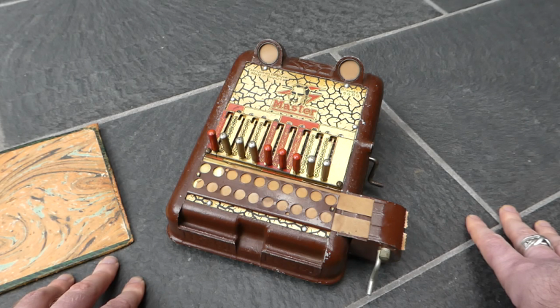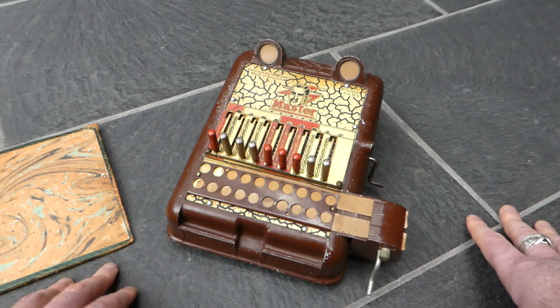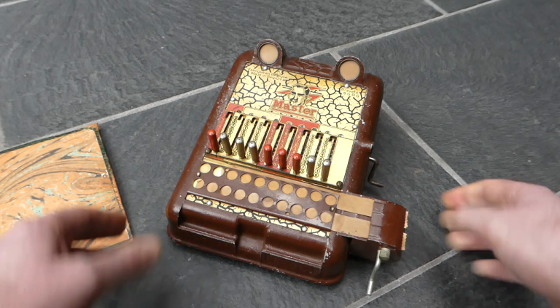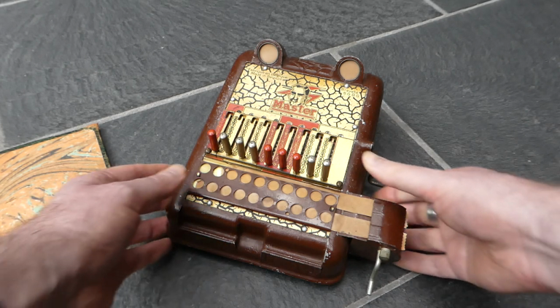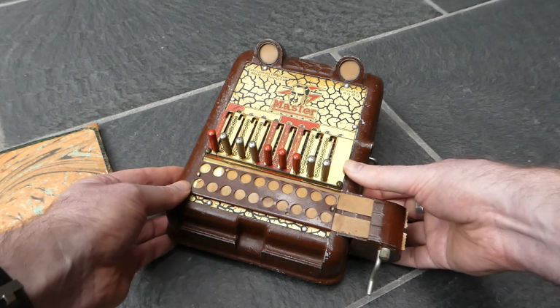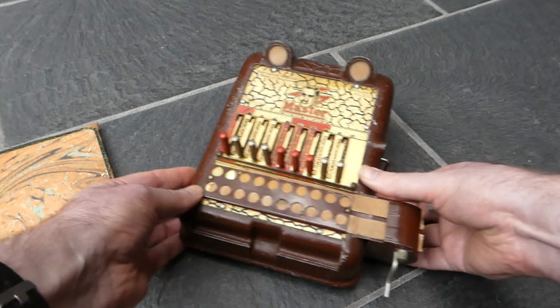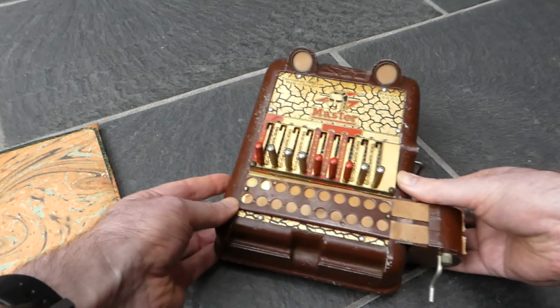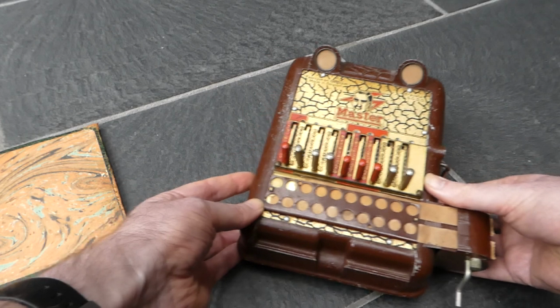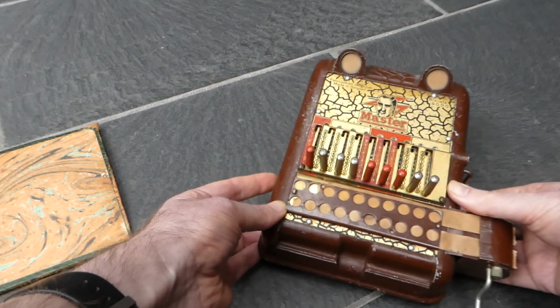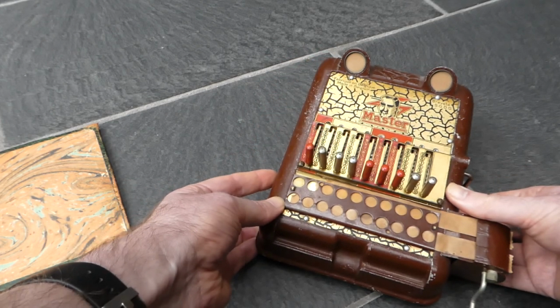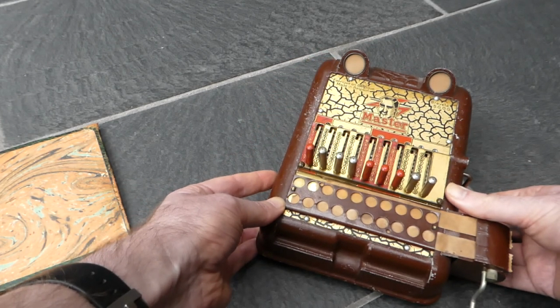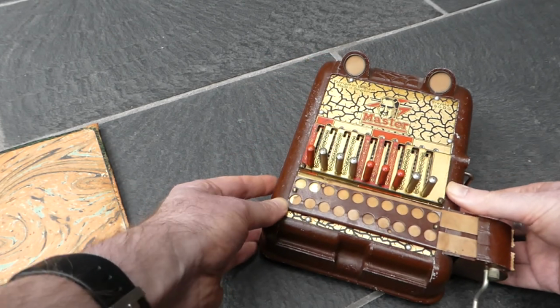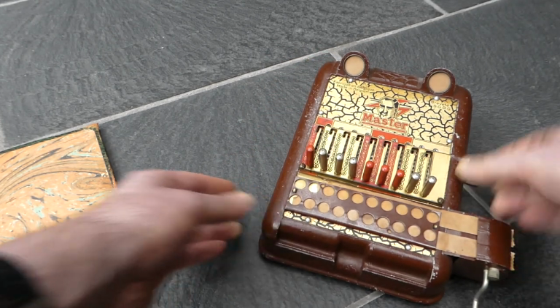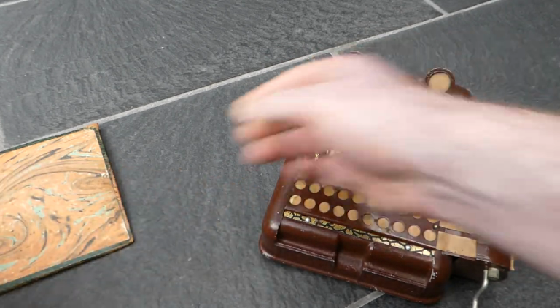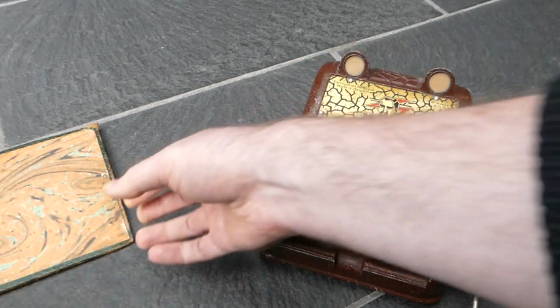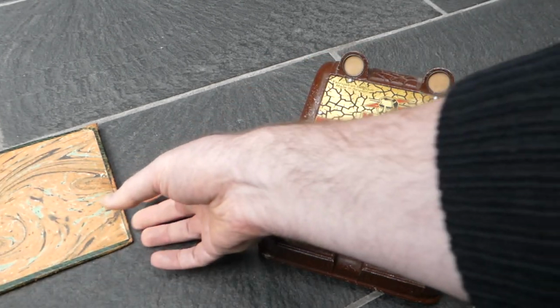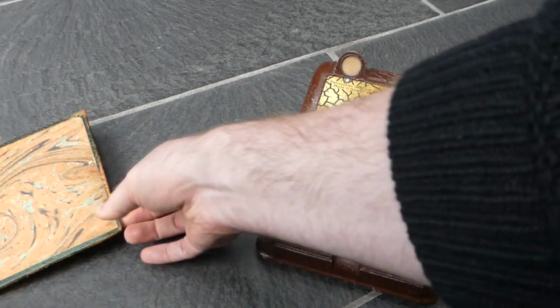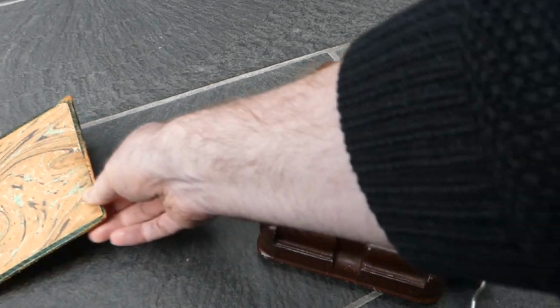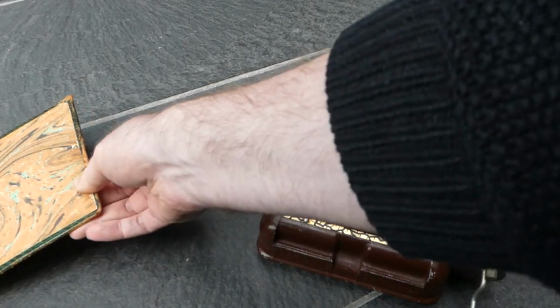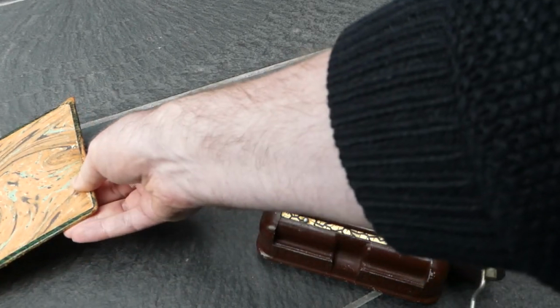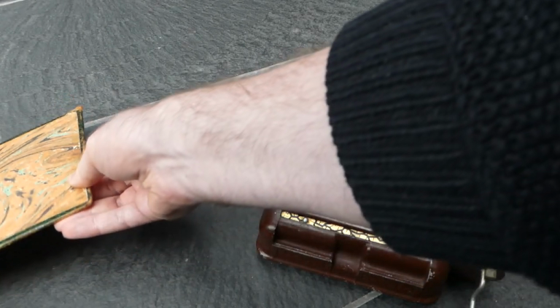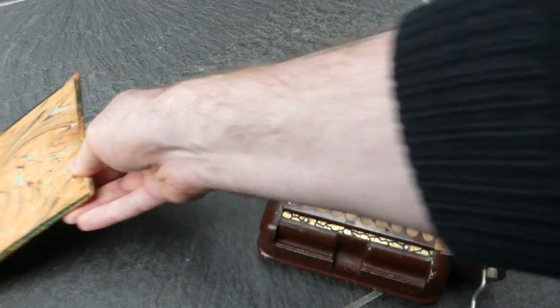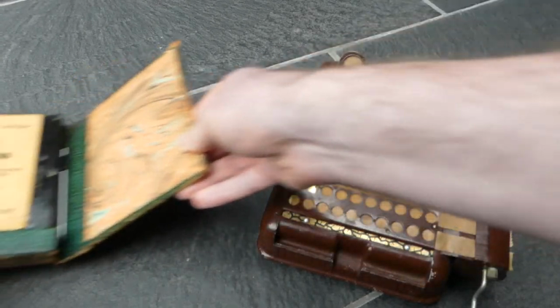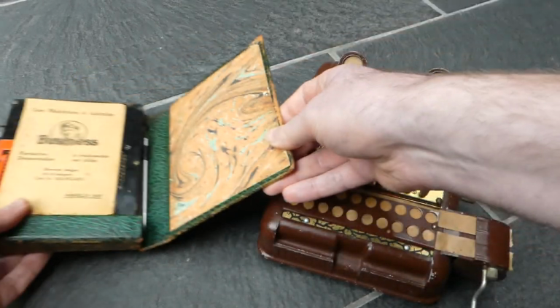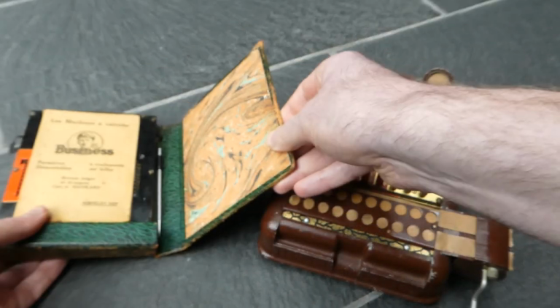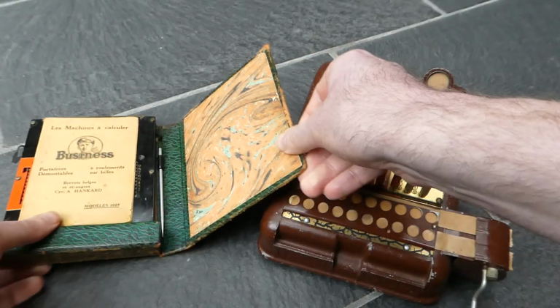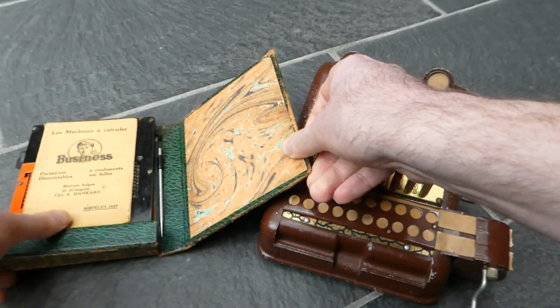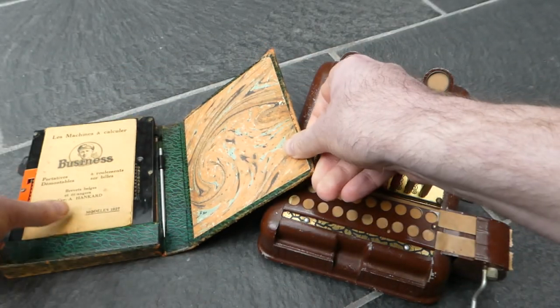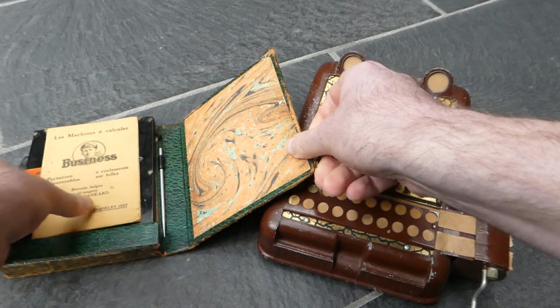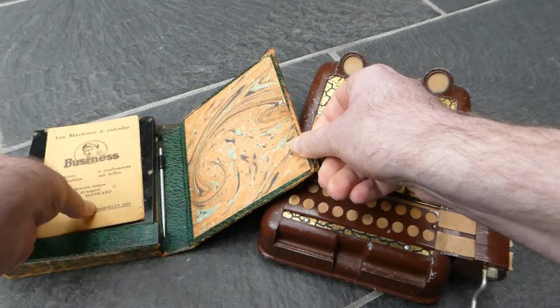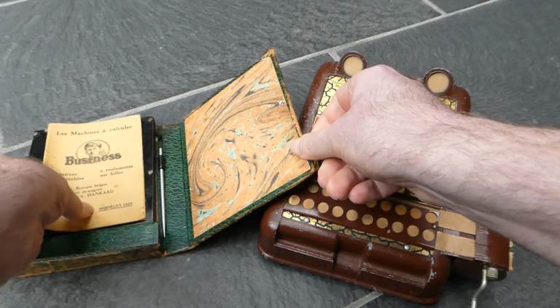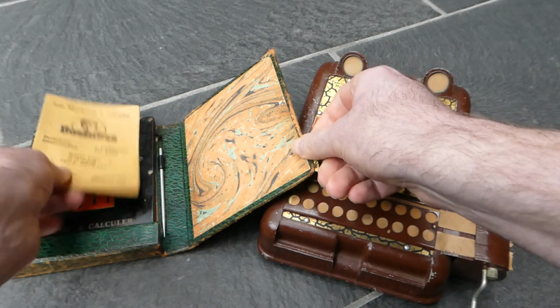So that was the Master and the Business slide adder.